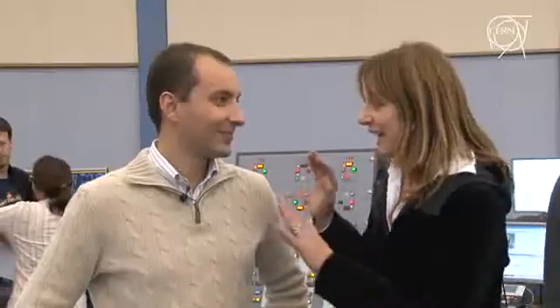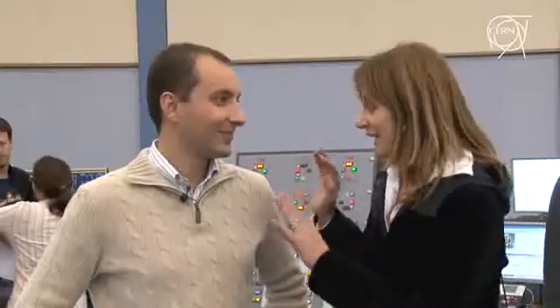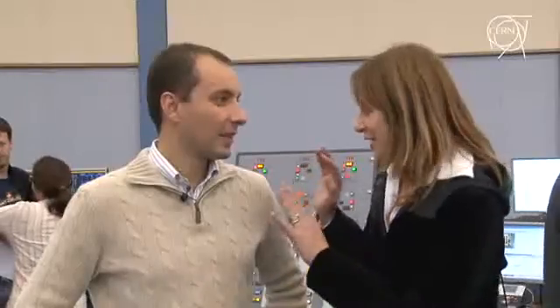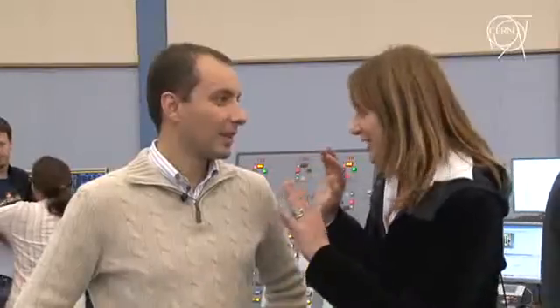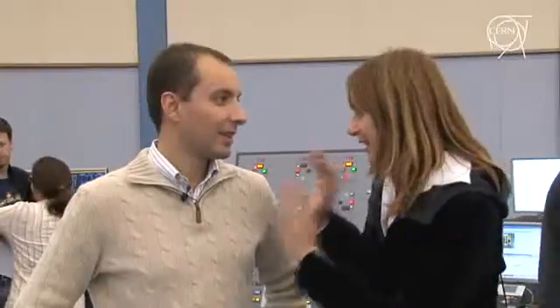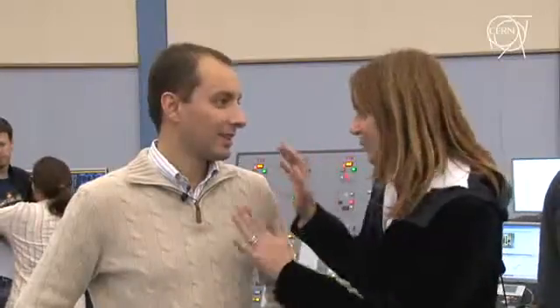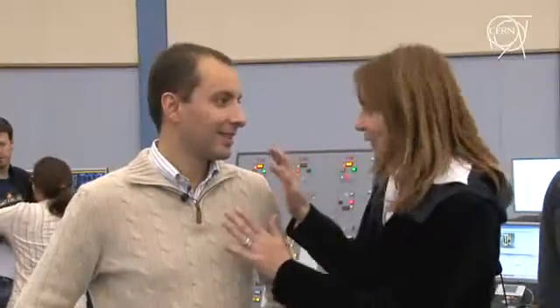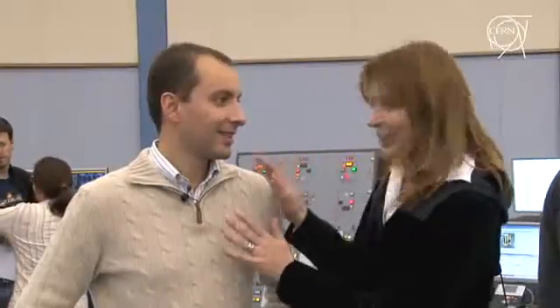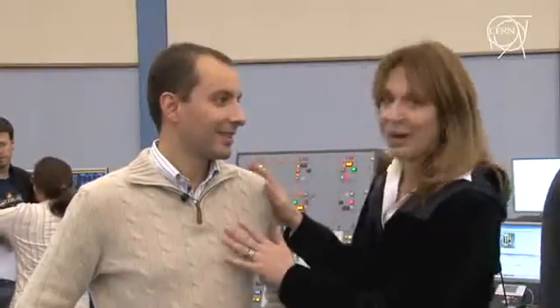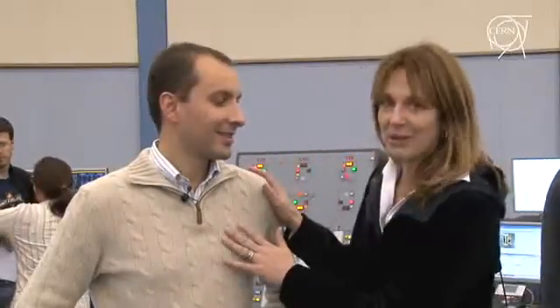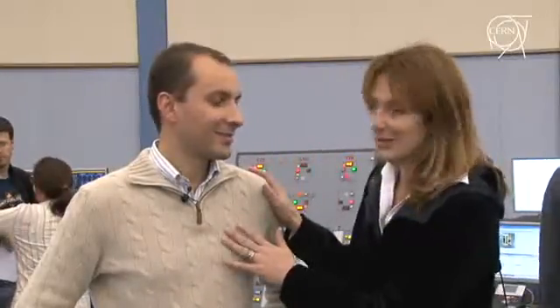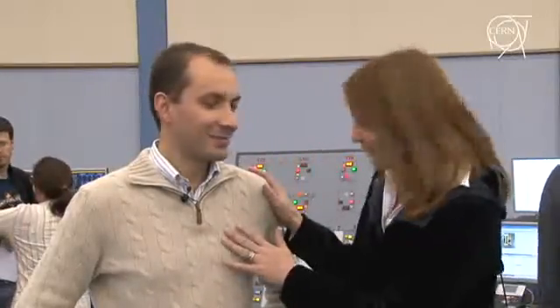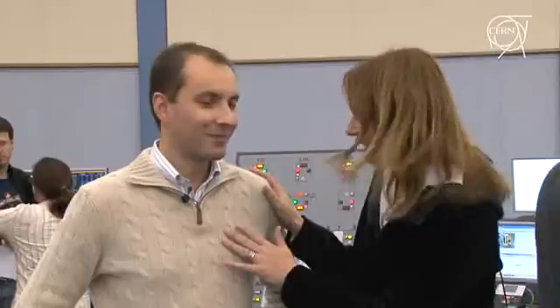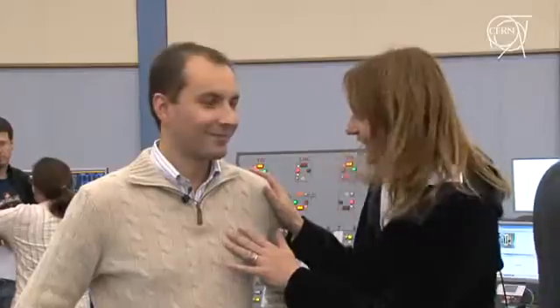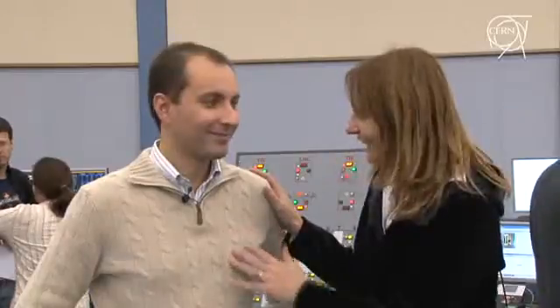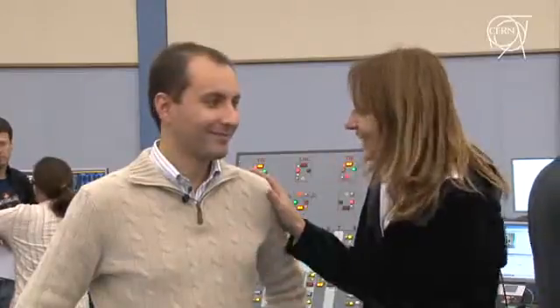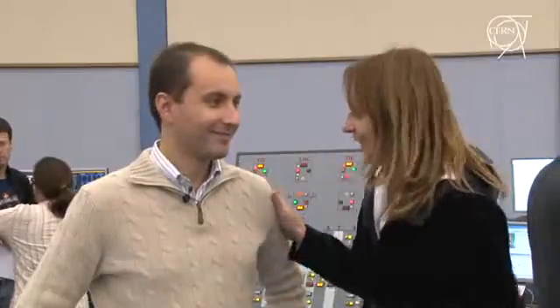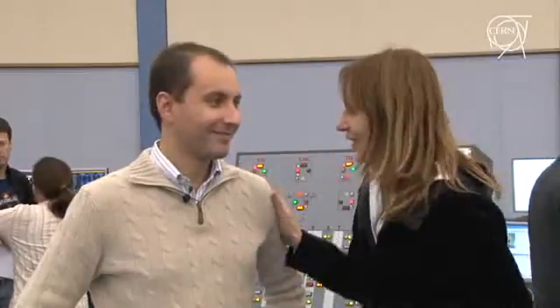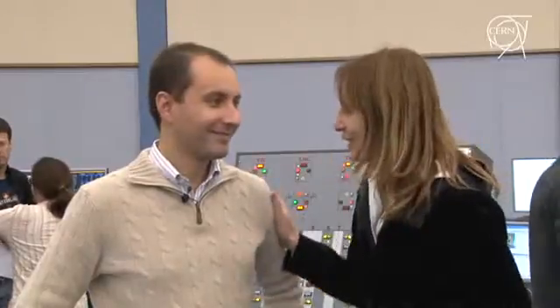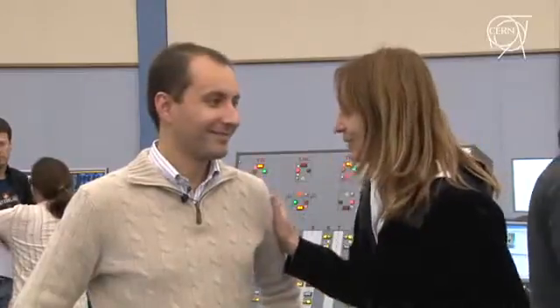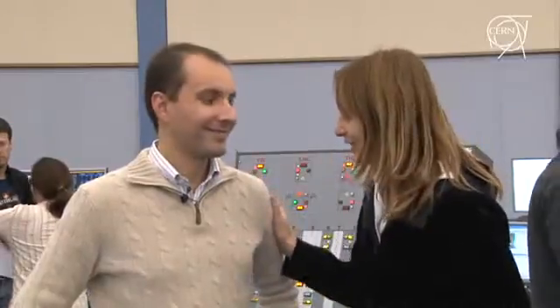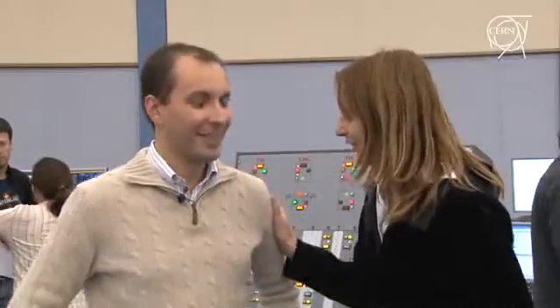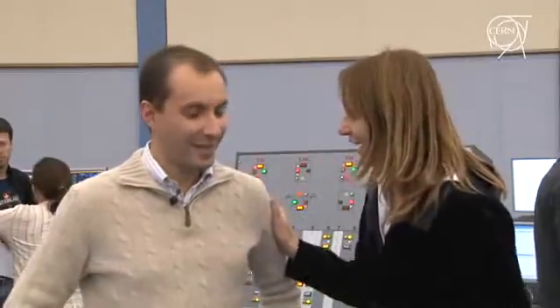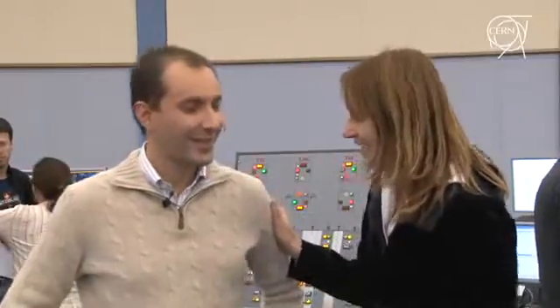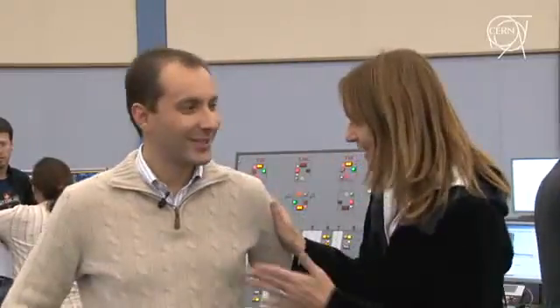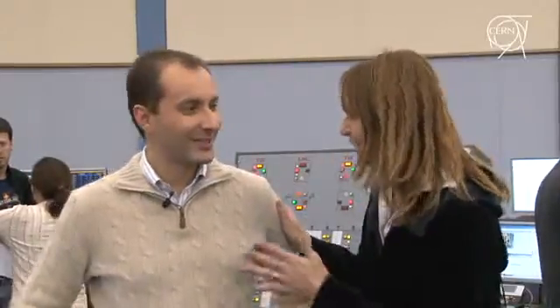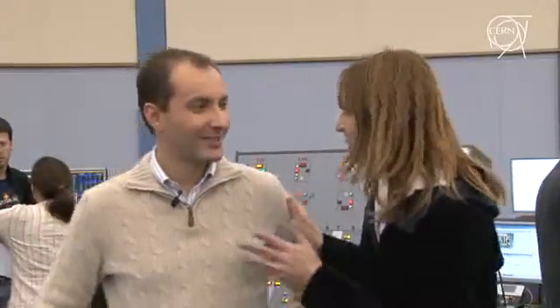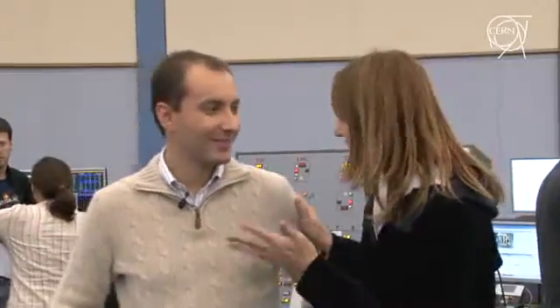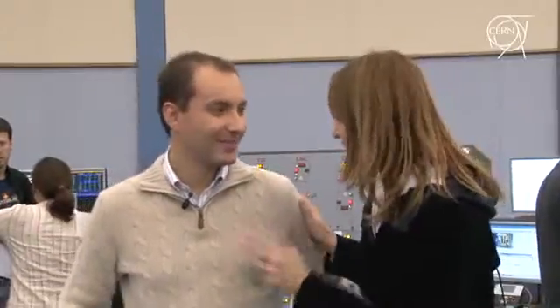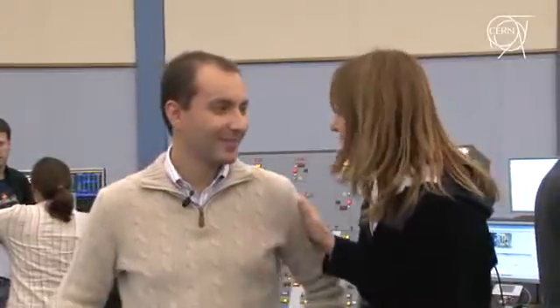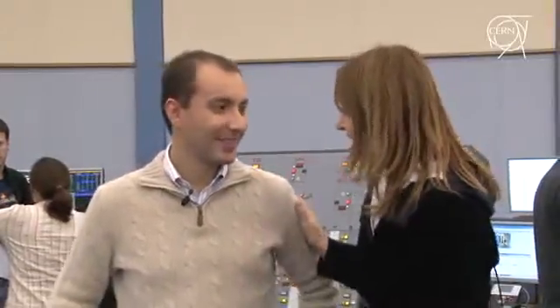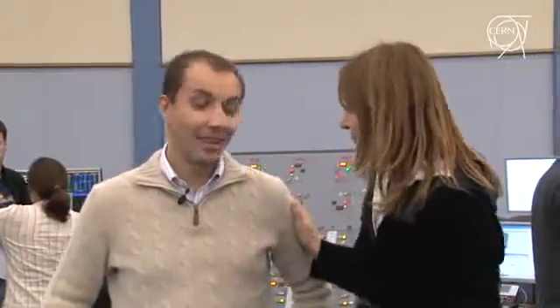I'll just let you work now because it's very delicate. Thank you, Mirko. And see you in a few weeks' time.